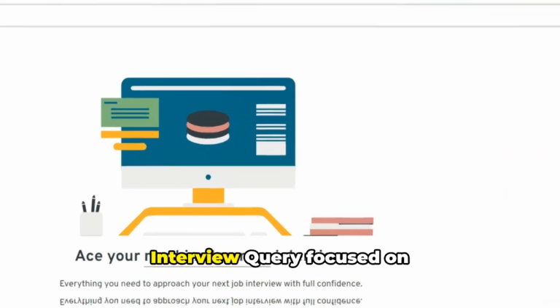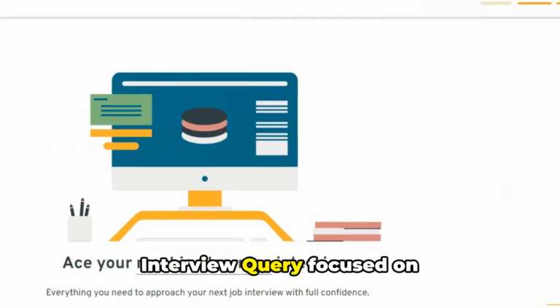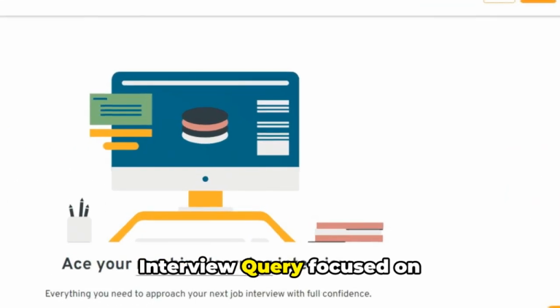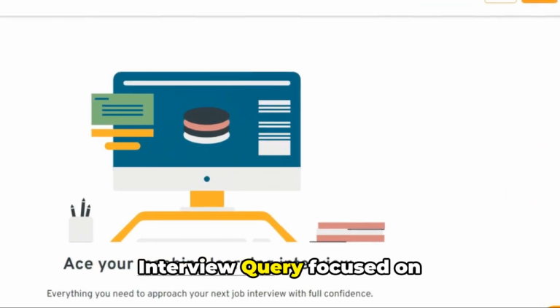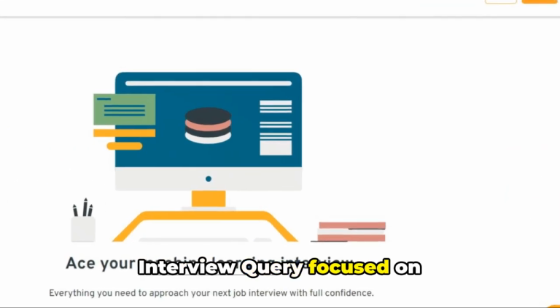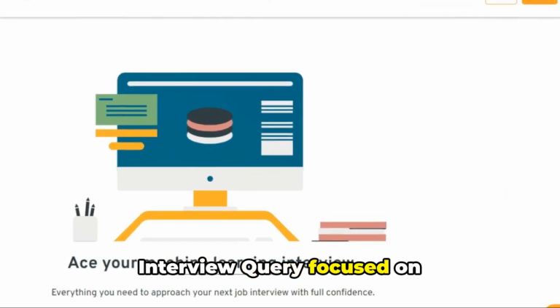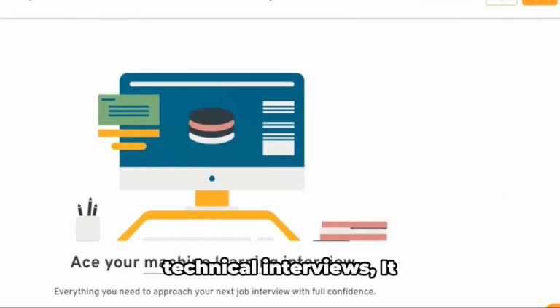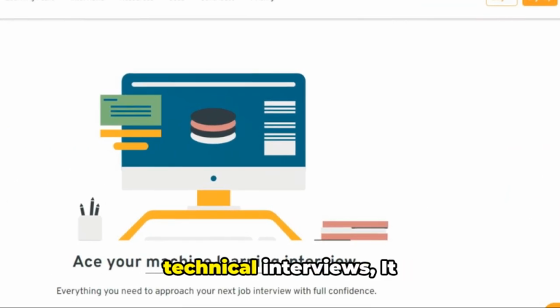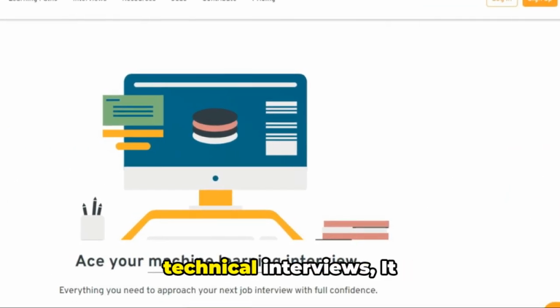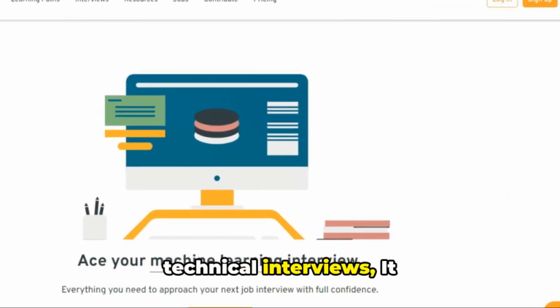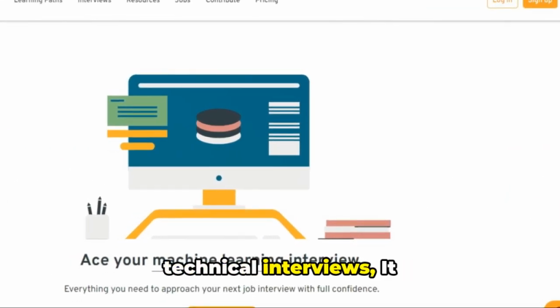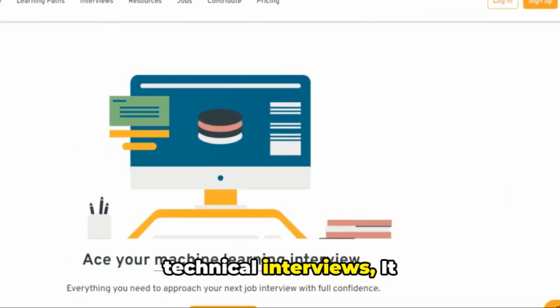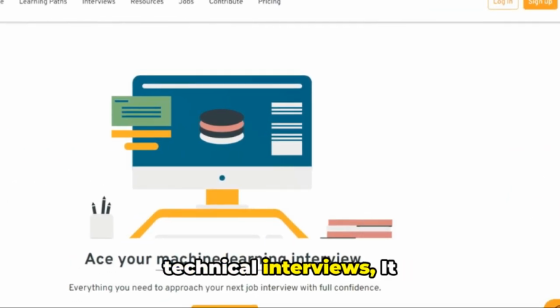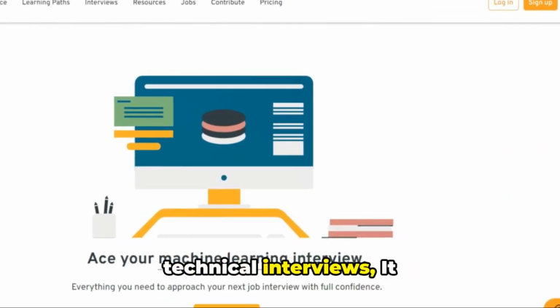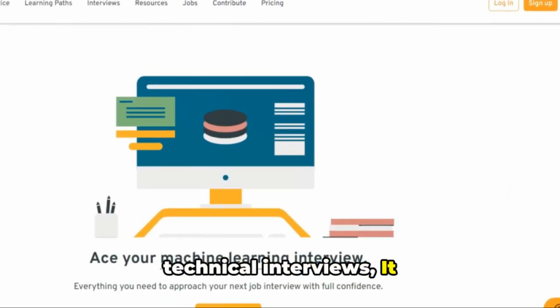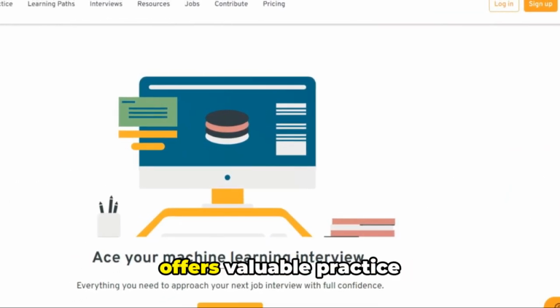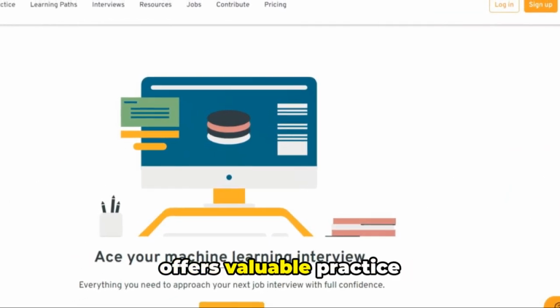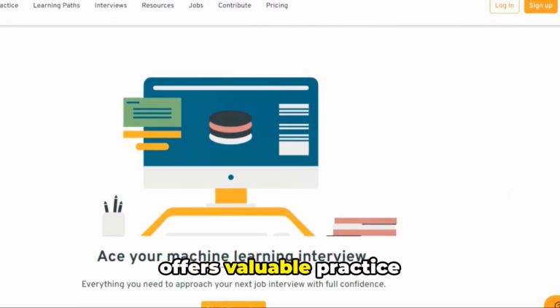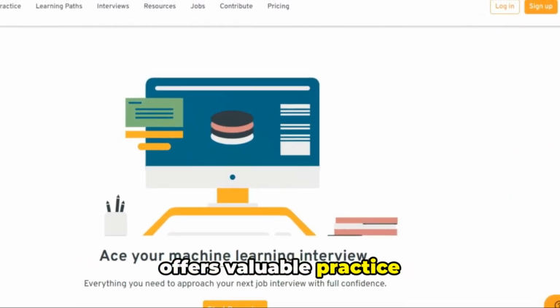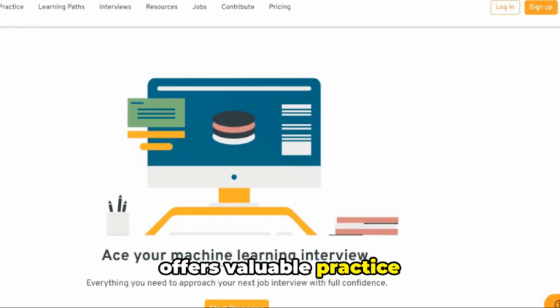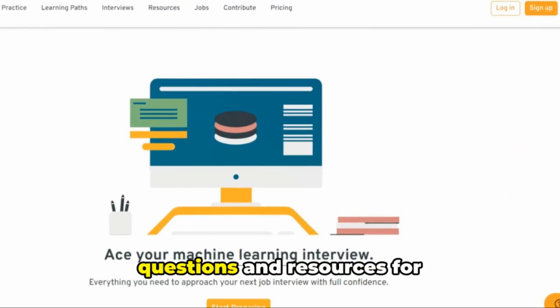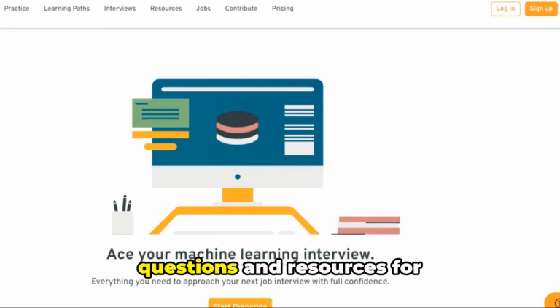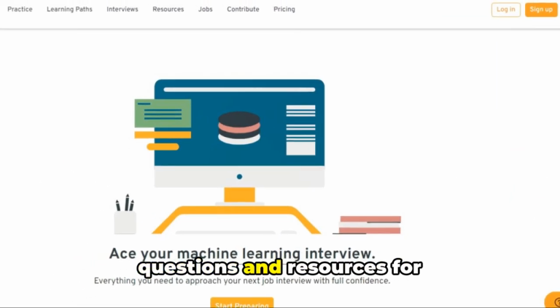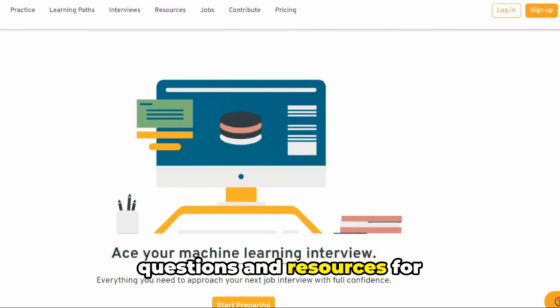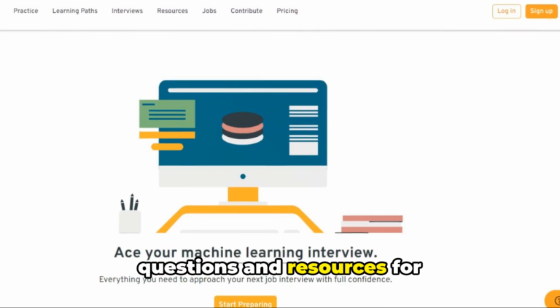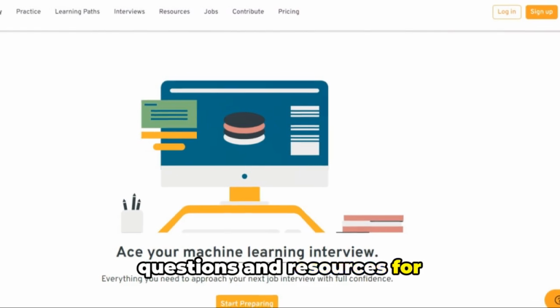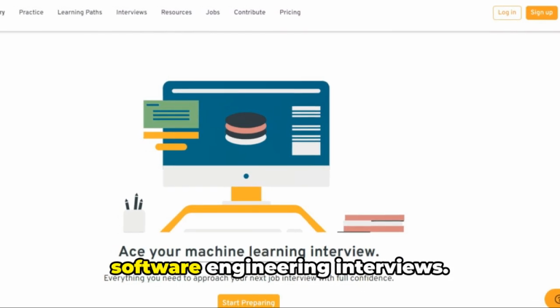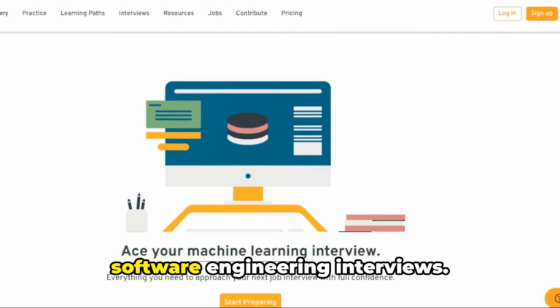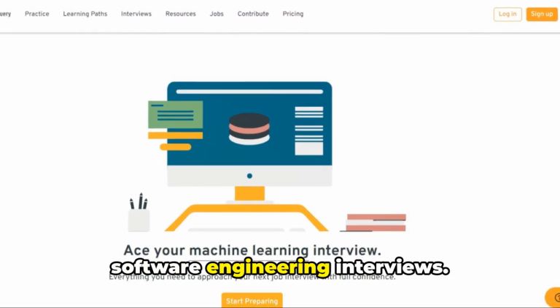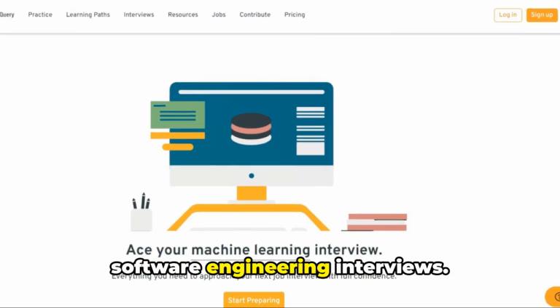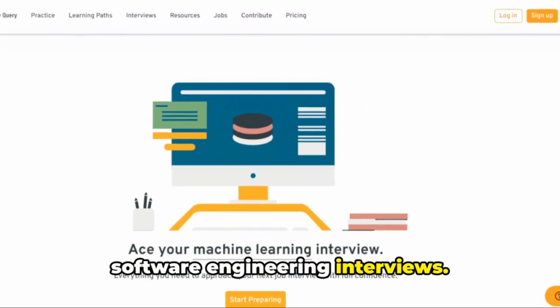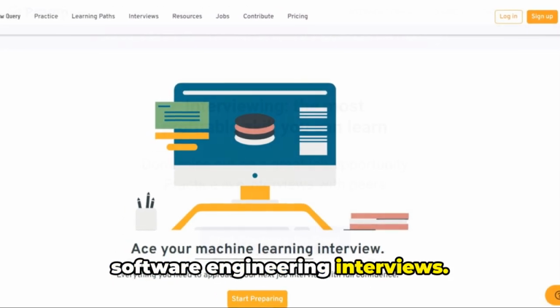Interview Query is focused on technical interviews. It offers valuable practice questions and resources for software engineering interviews.